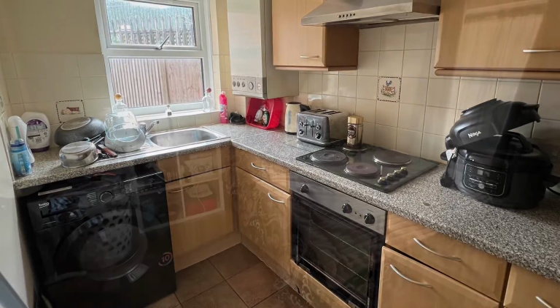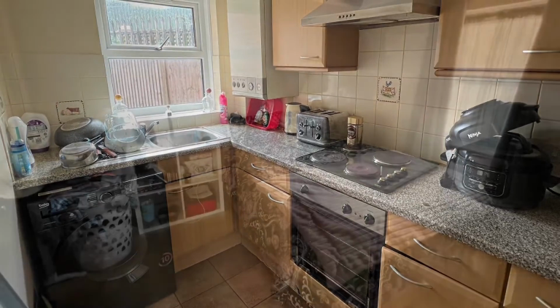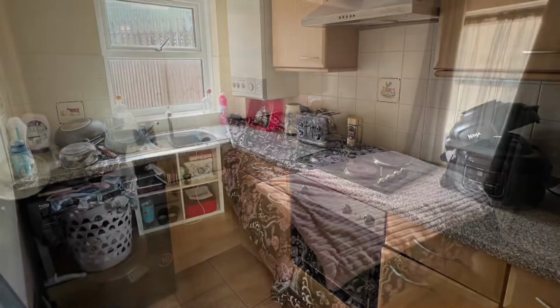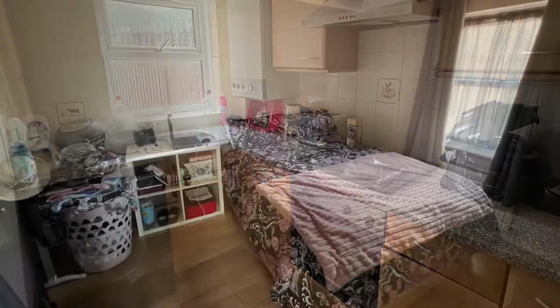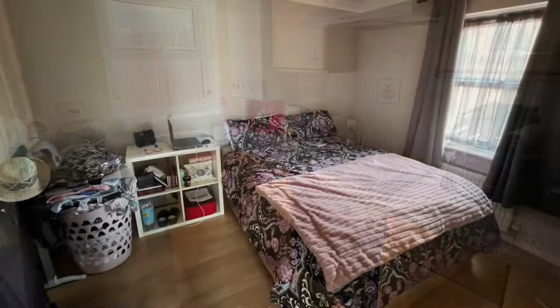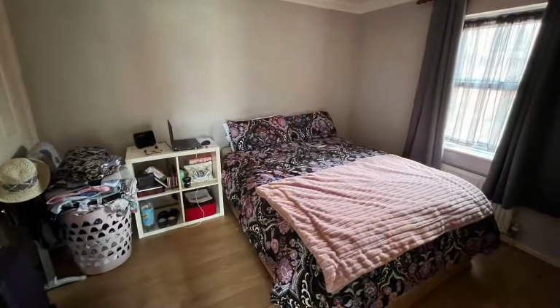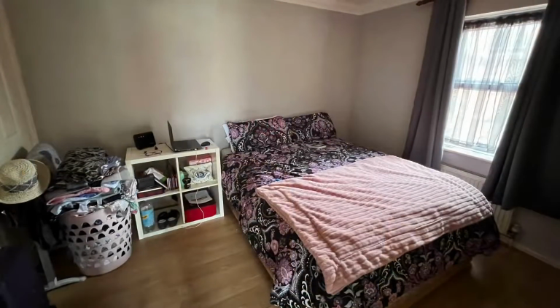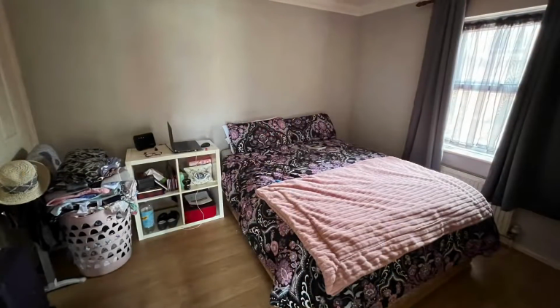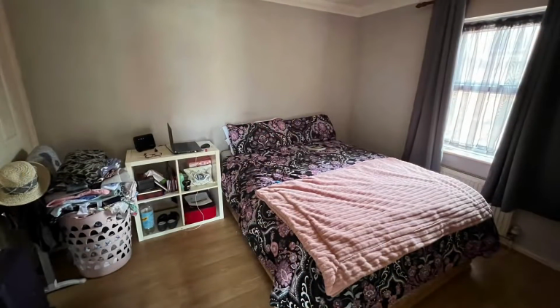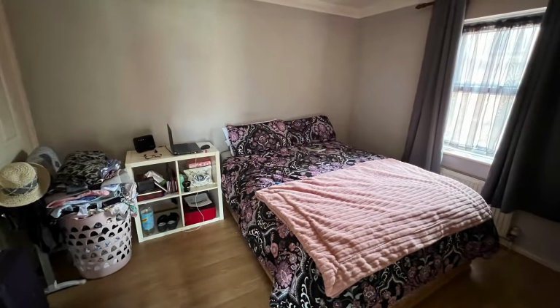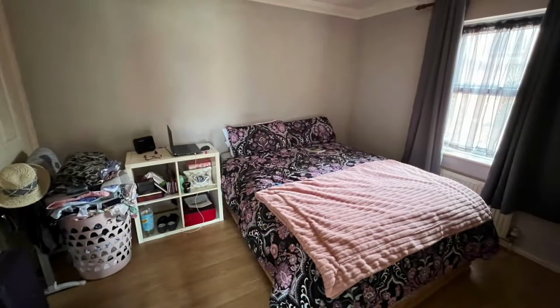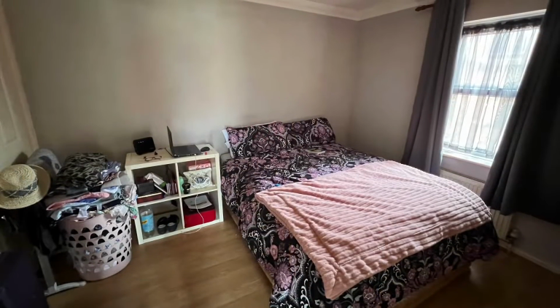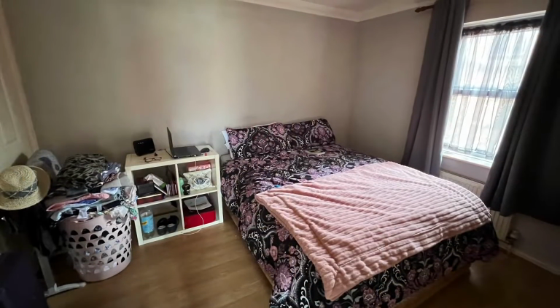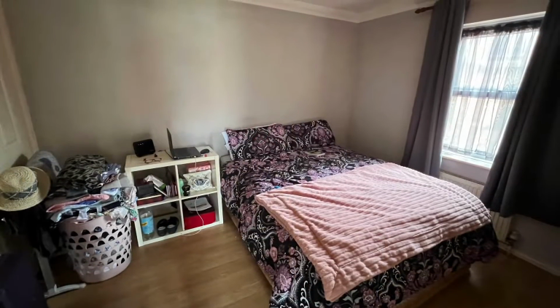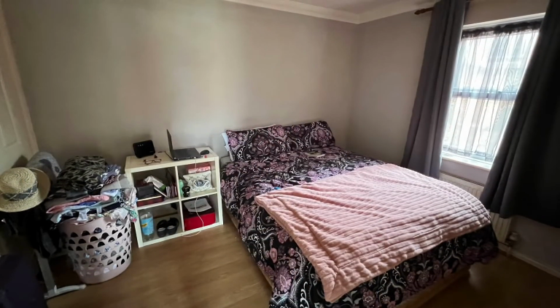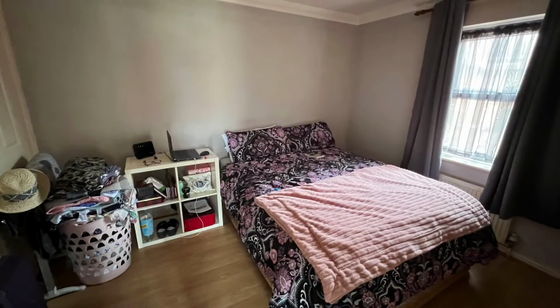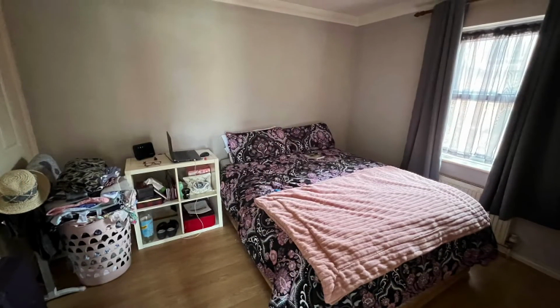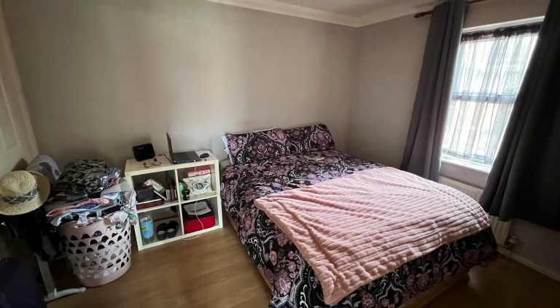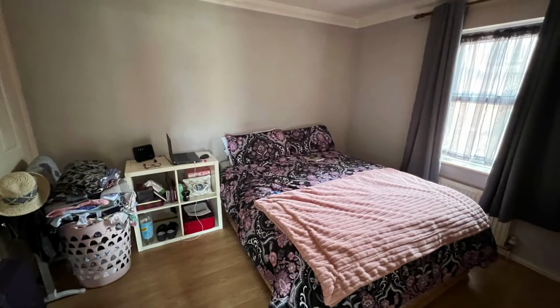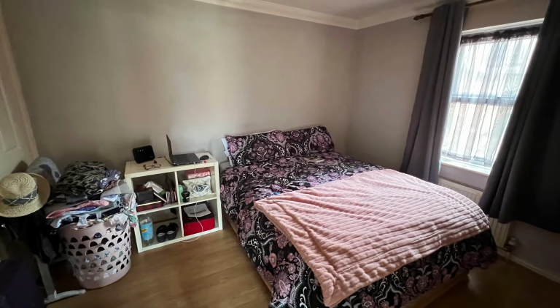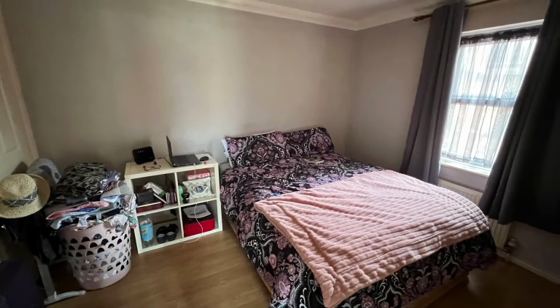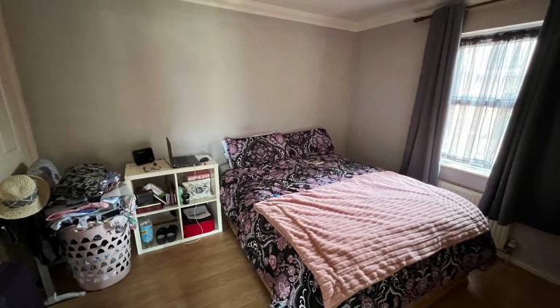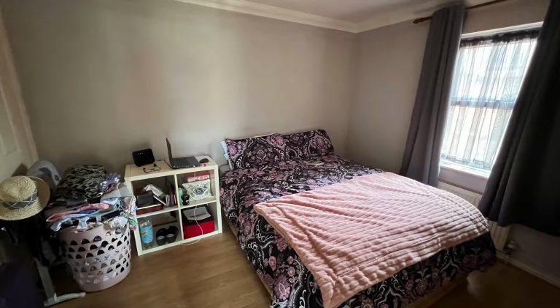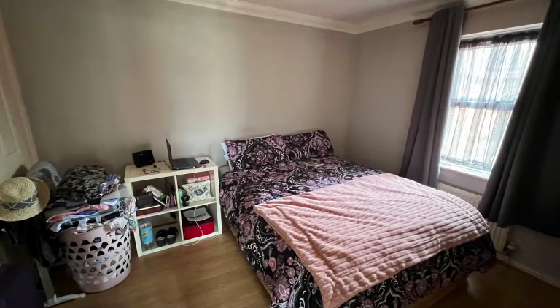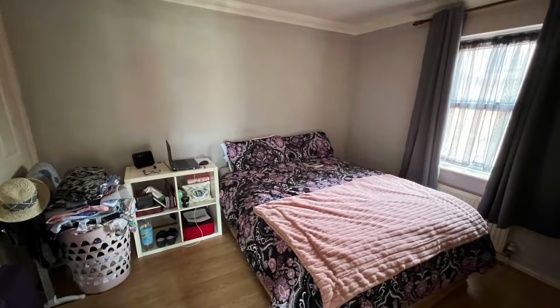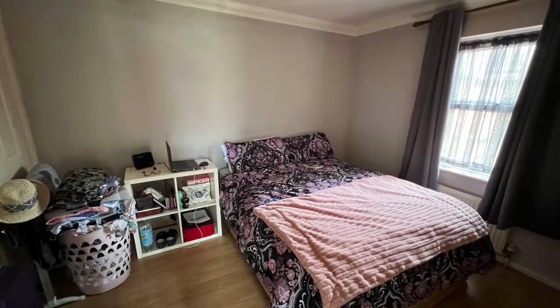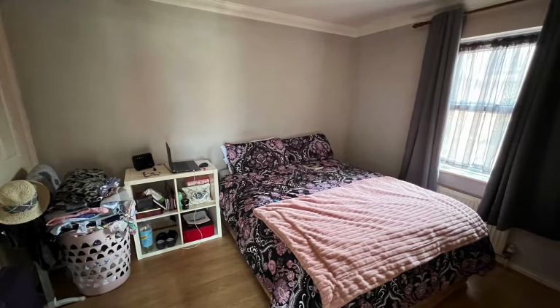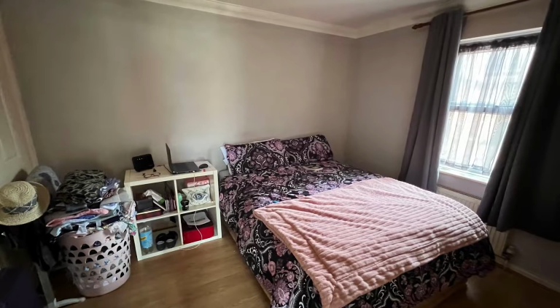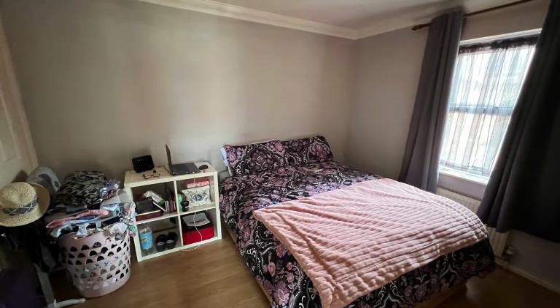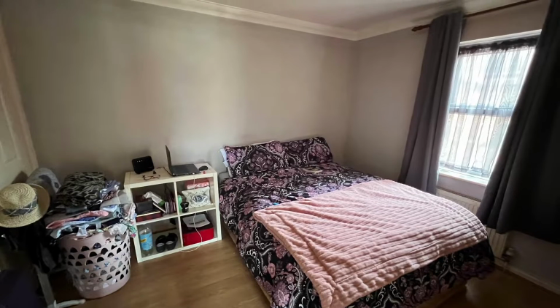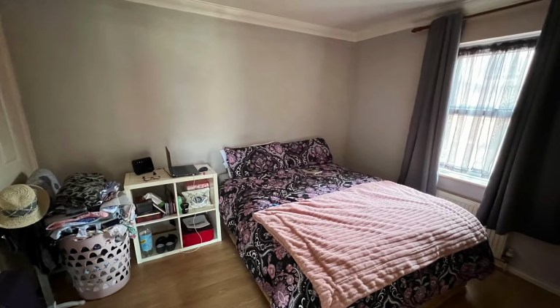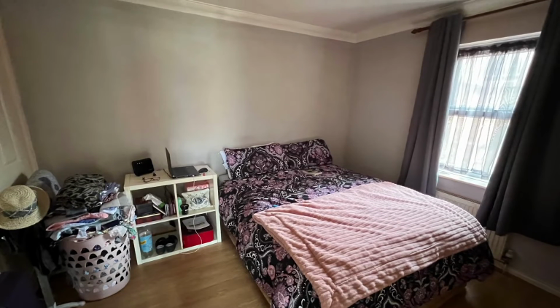And into the bedroom: a comfortable sized room with a window to the side and two built-in storage cupboards.